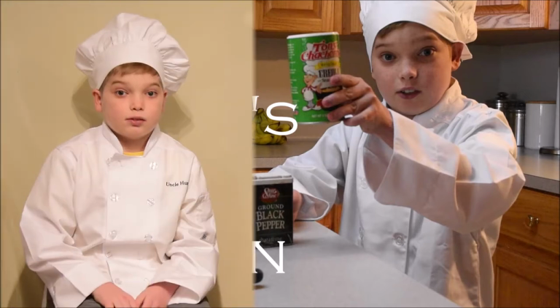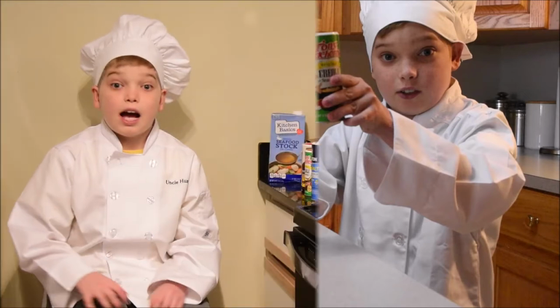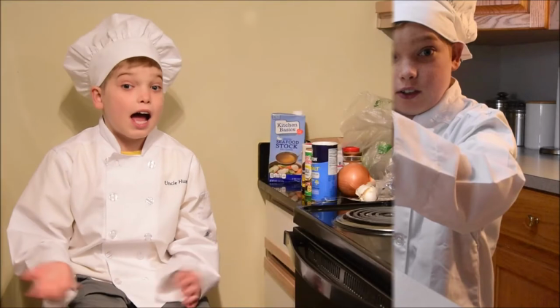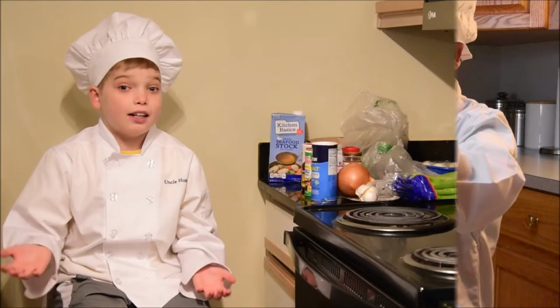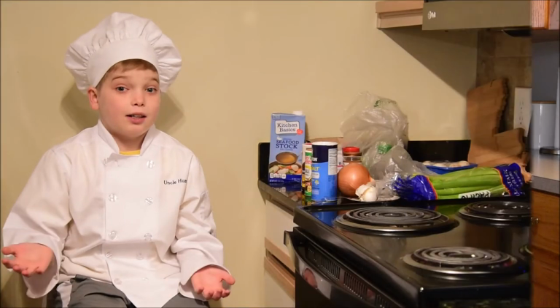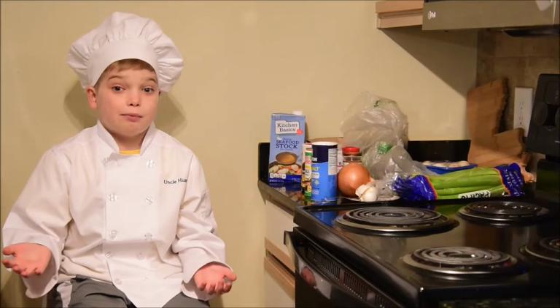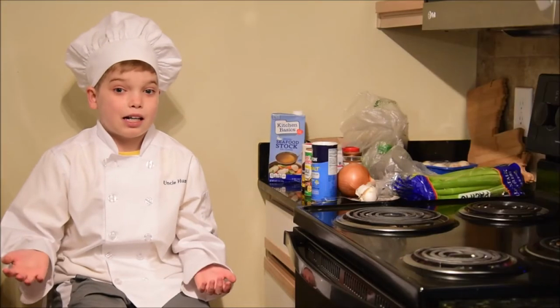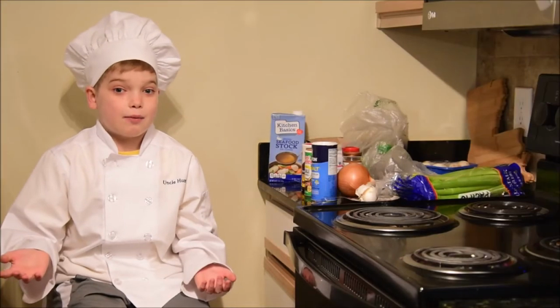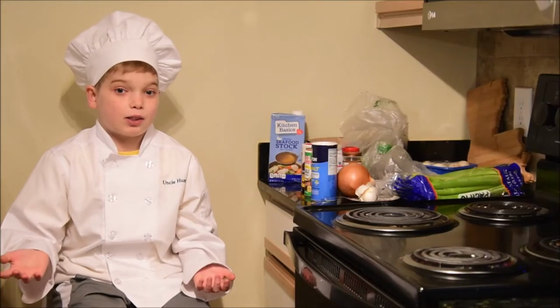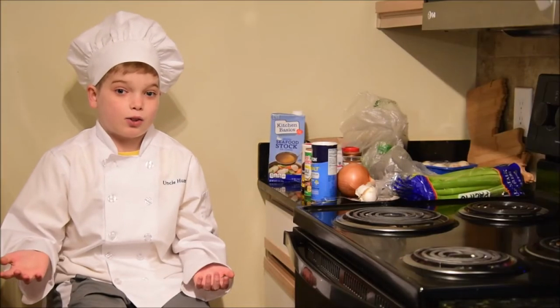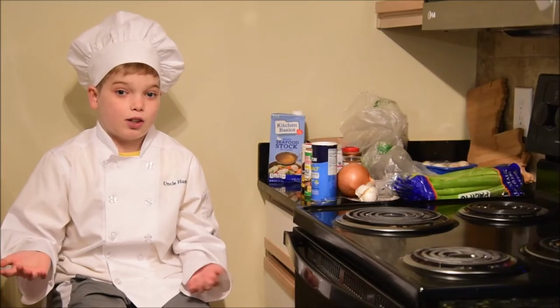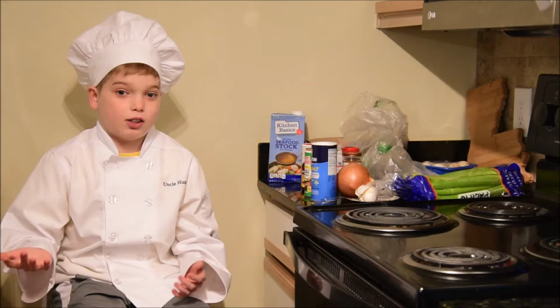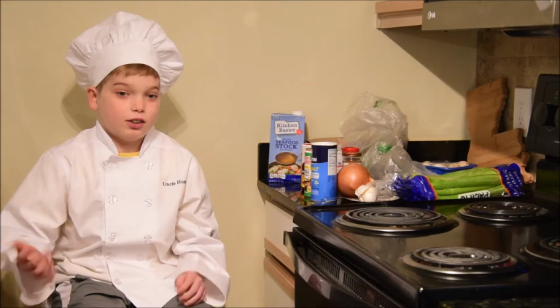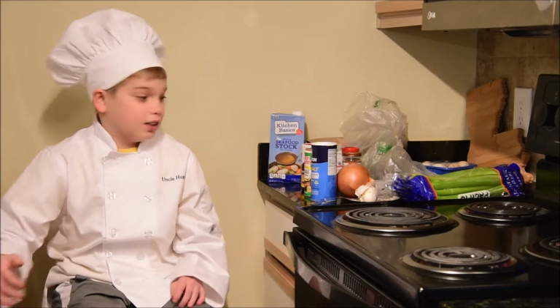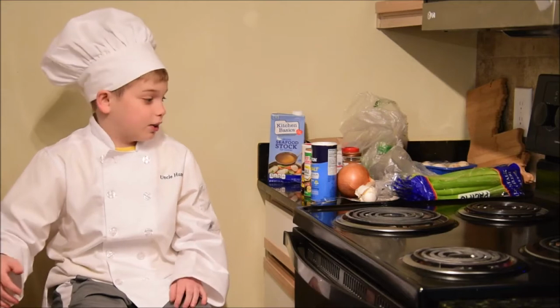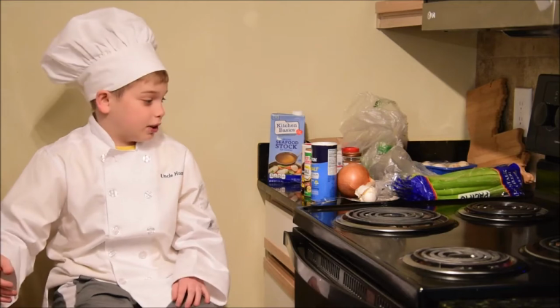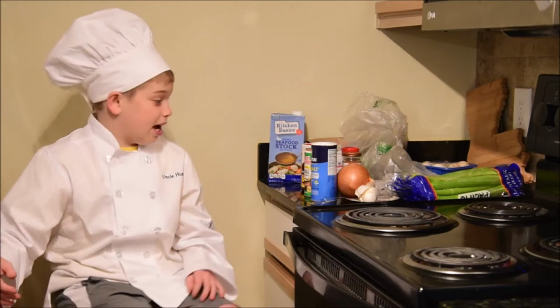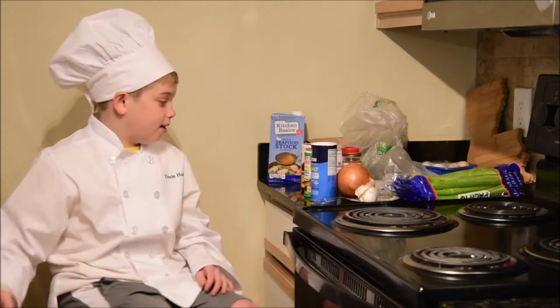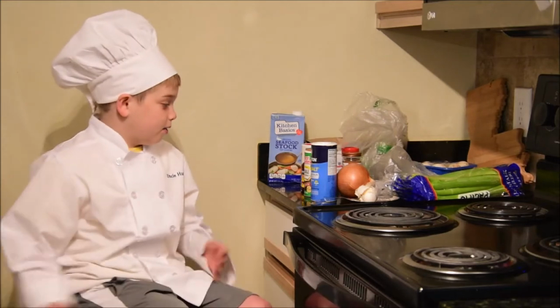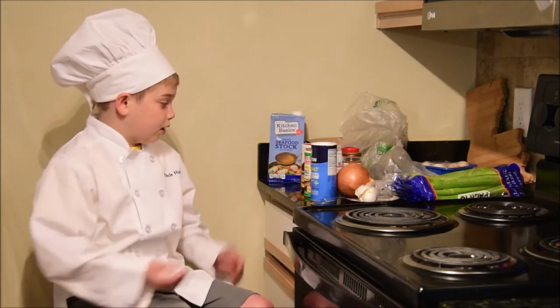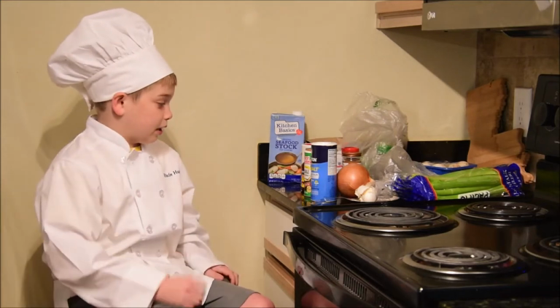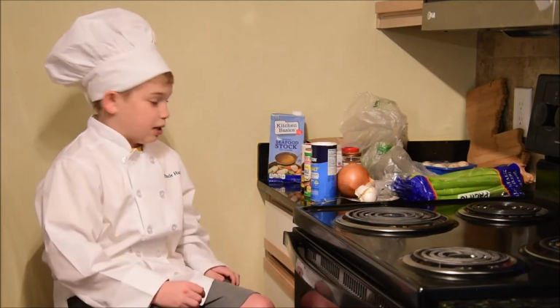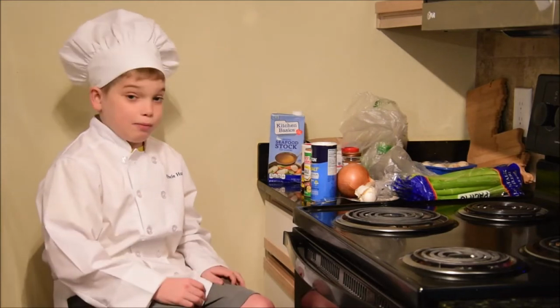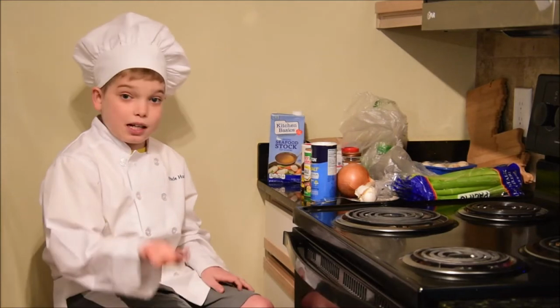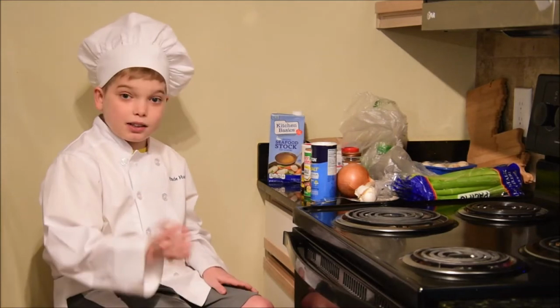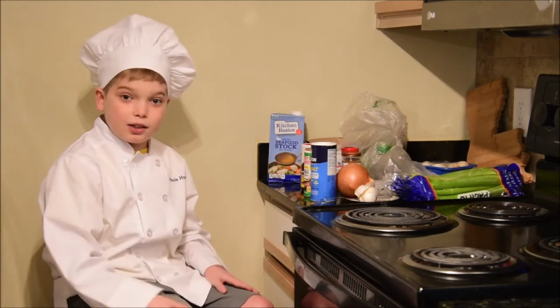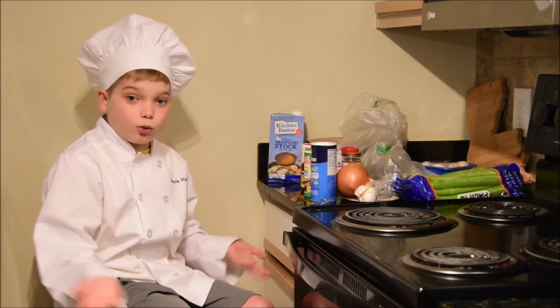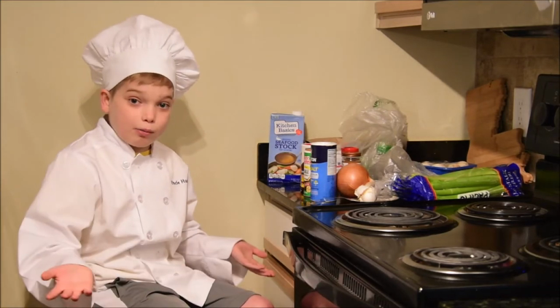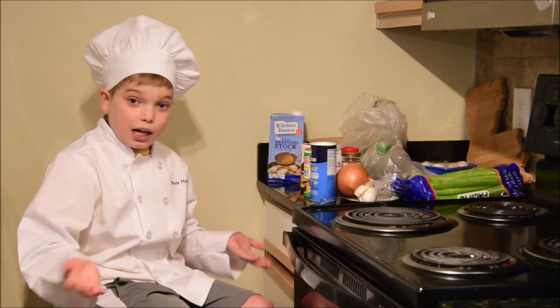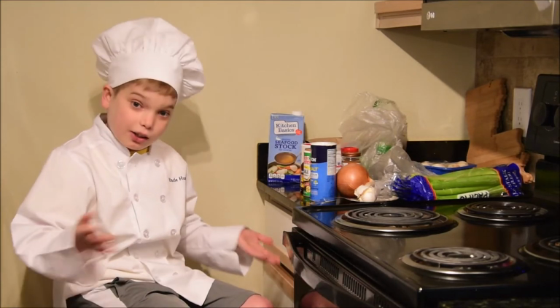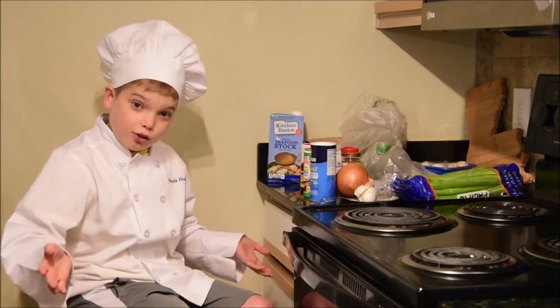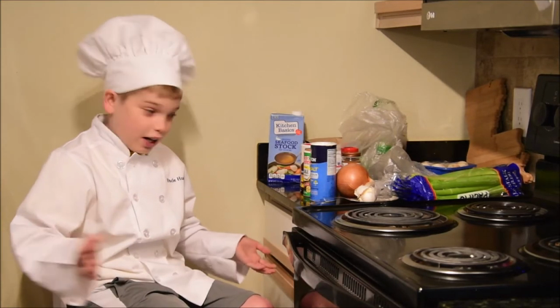Hey, my name is Uncle Hunter and today we're going to be making shrimp étouffée.